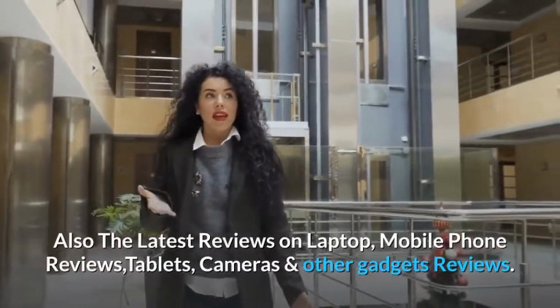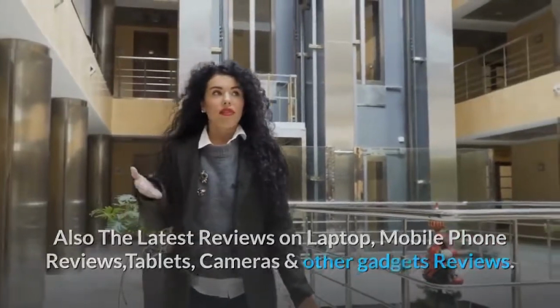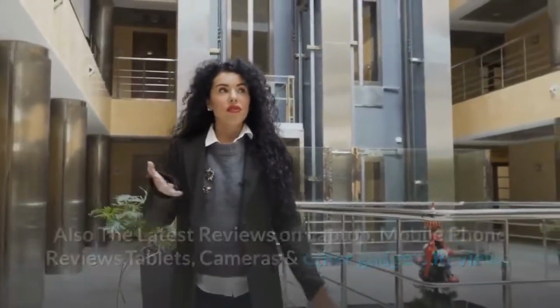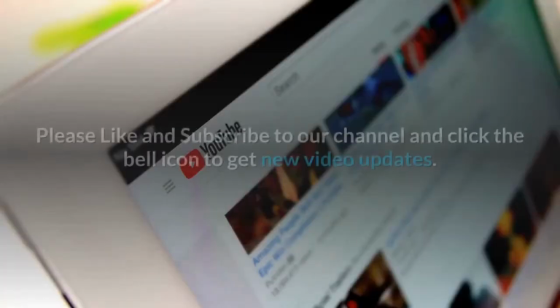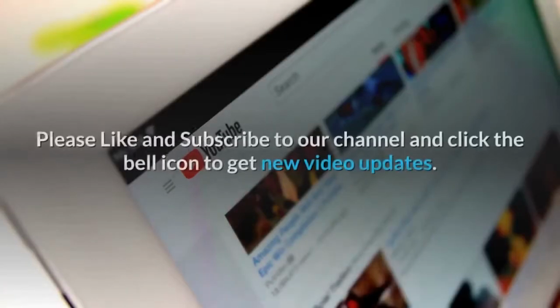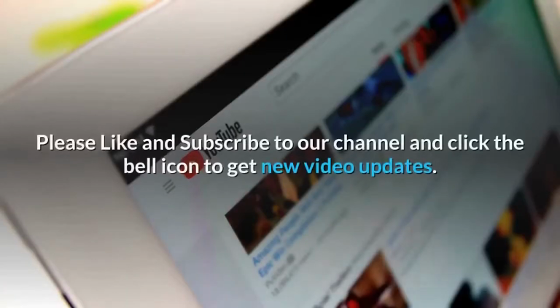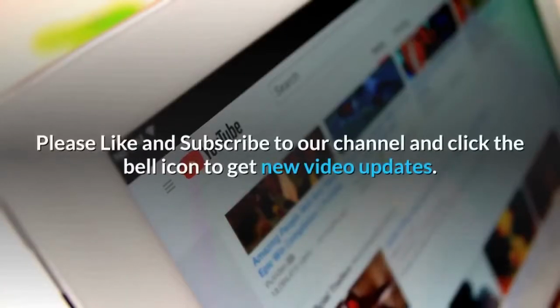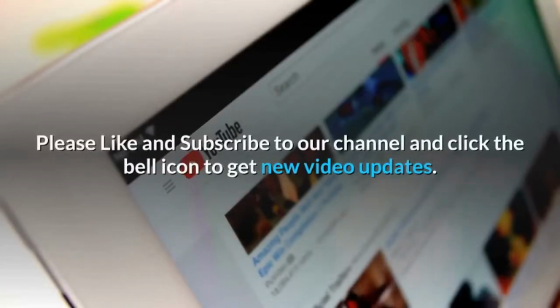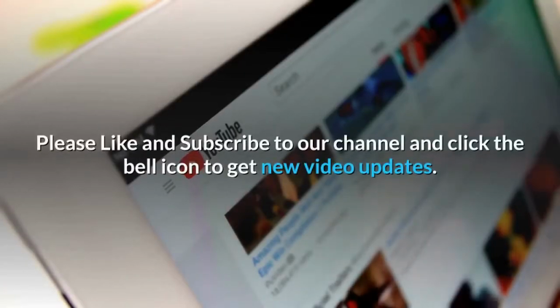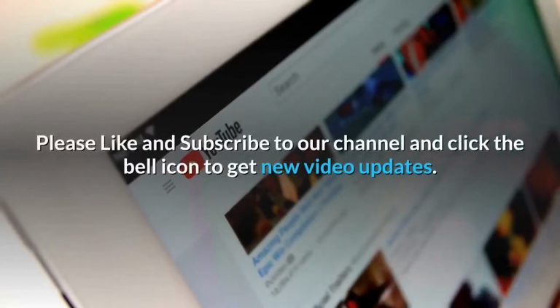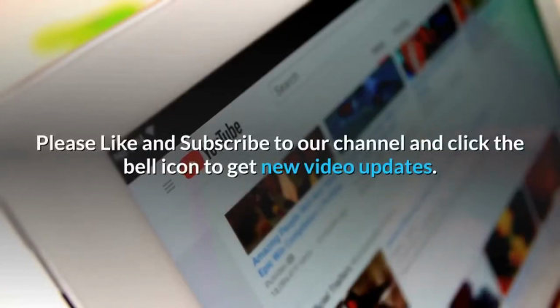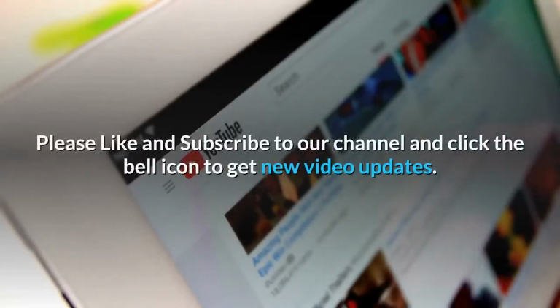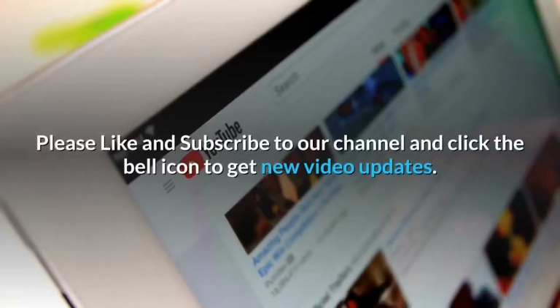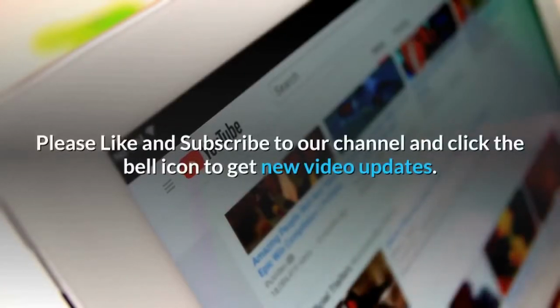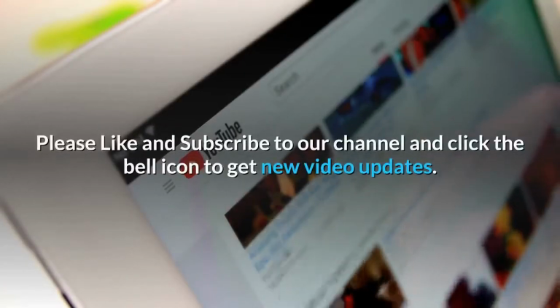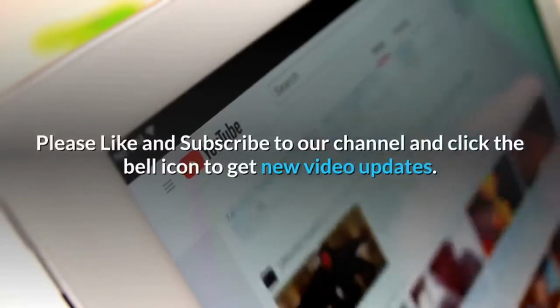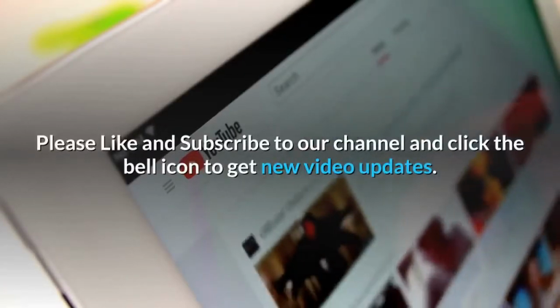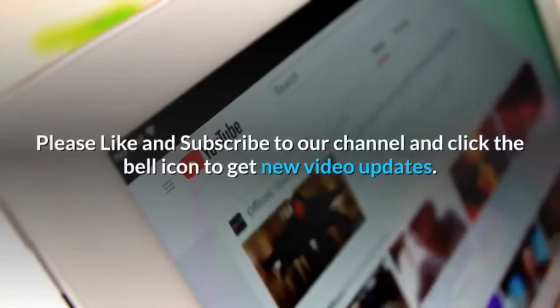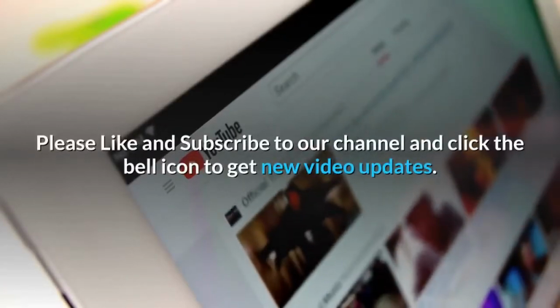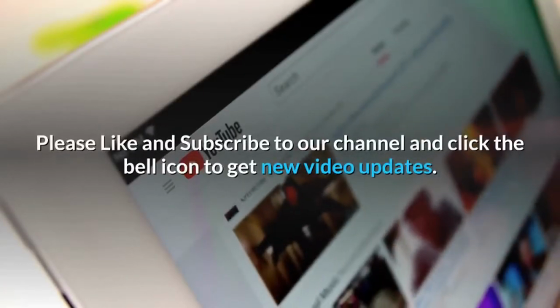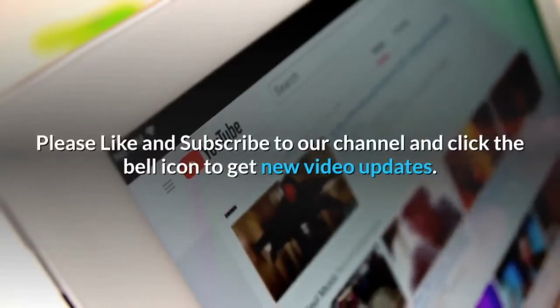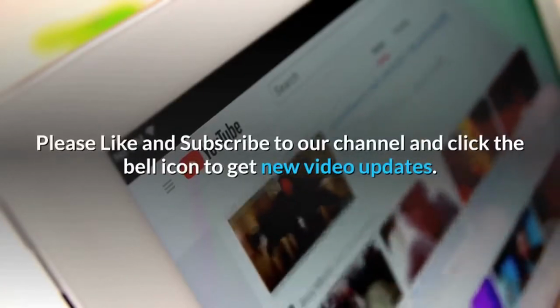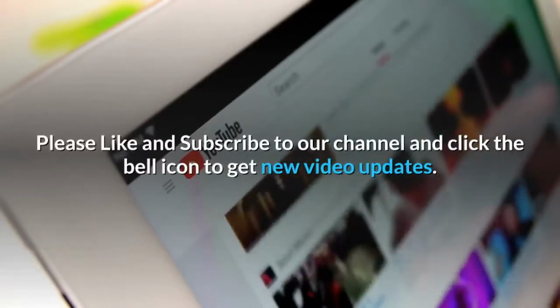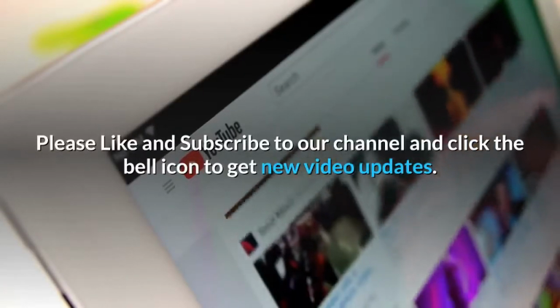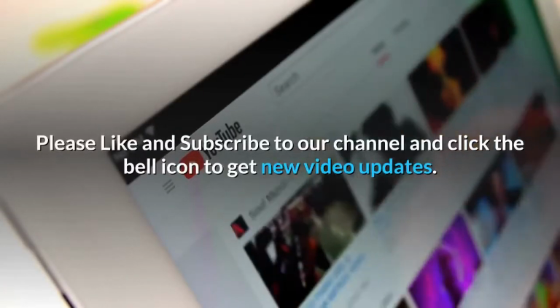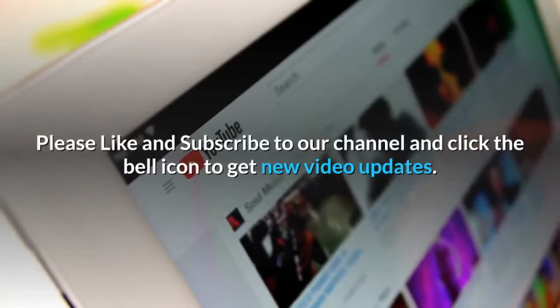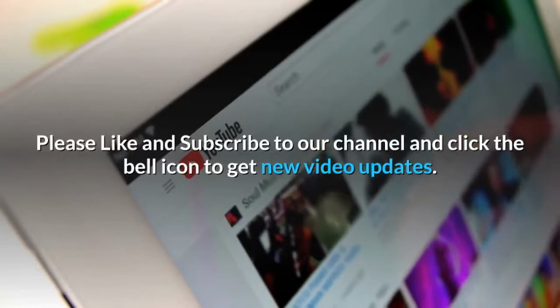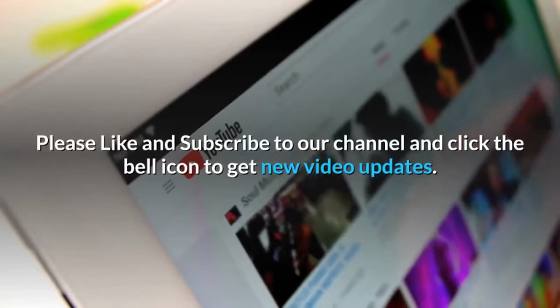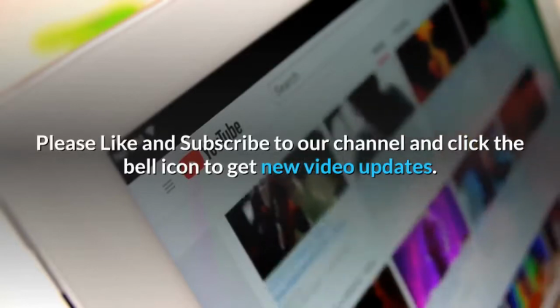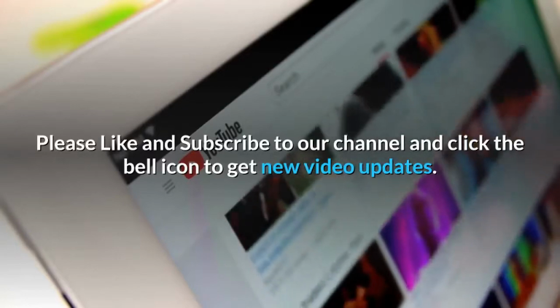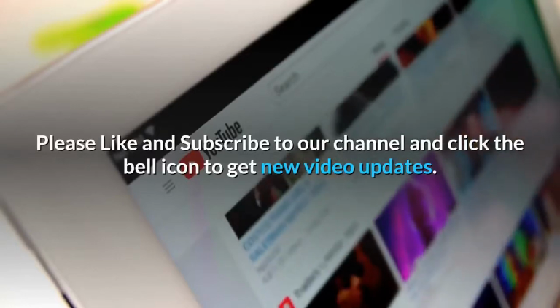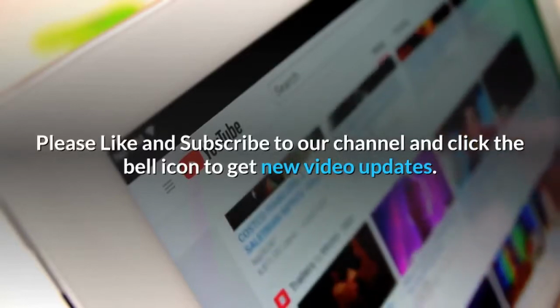Please like and subscribe to our channel and click the bell icon to get new video updates.